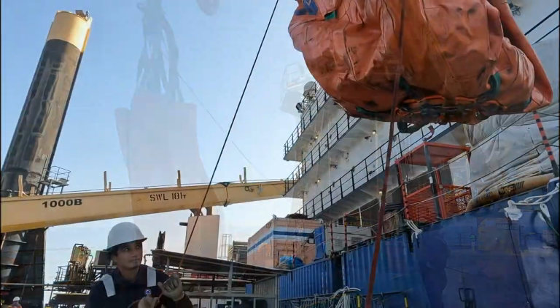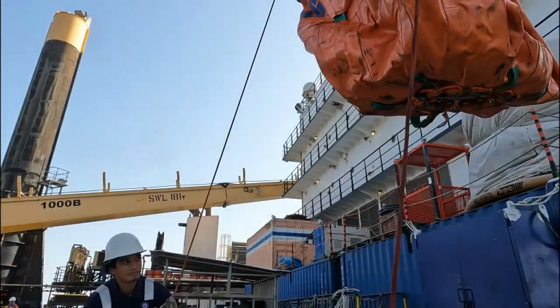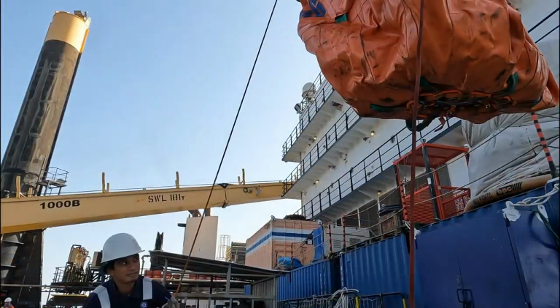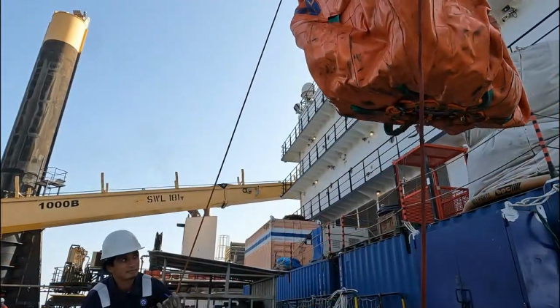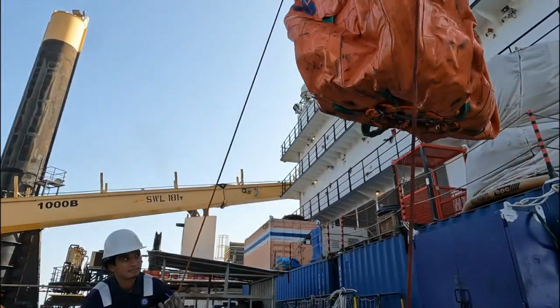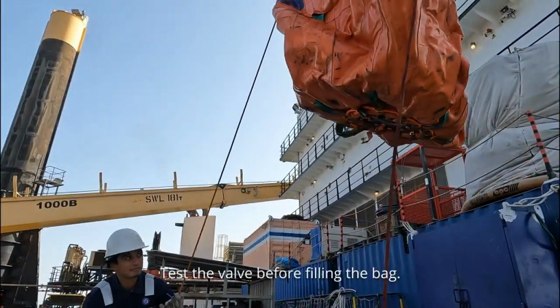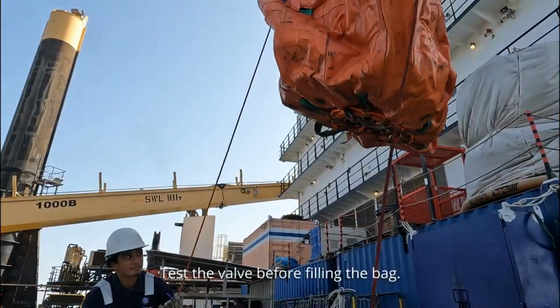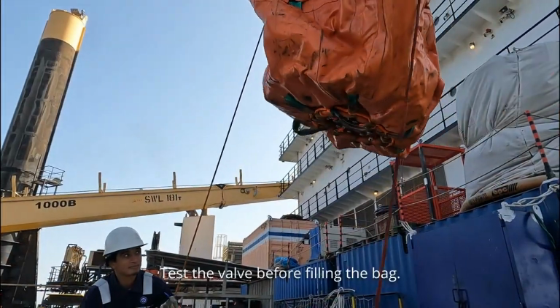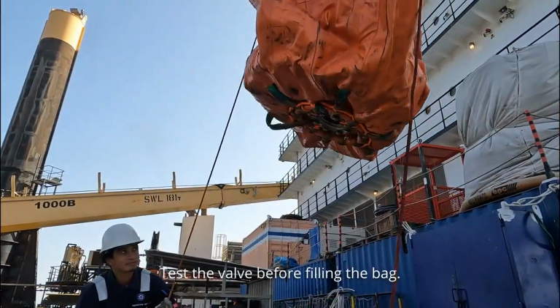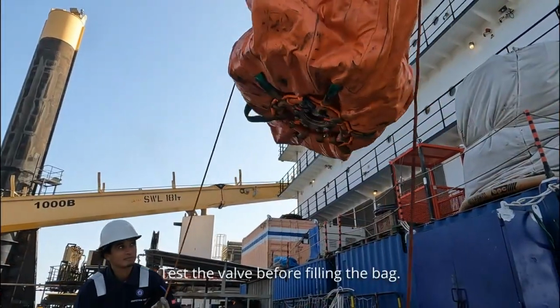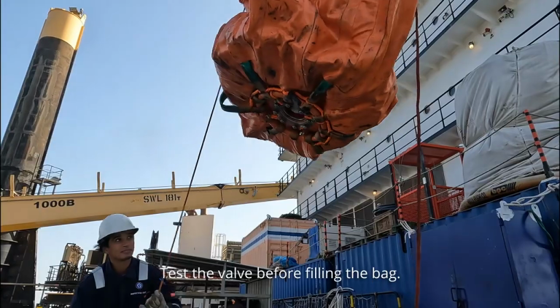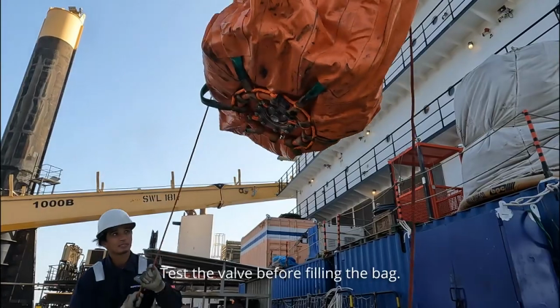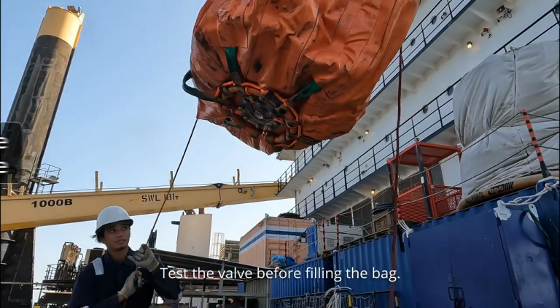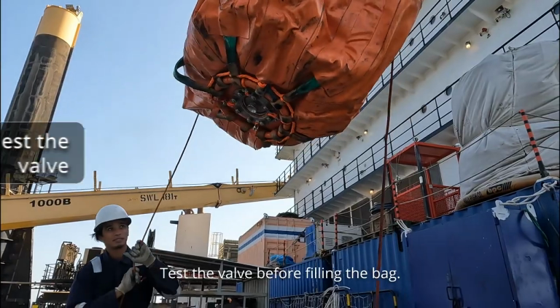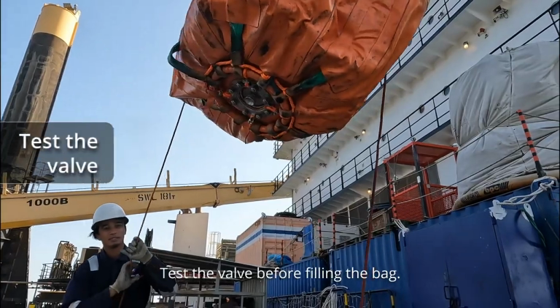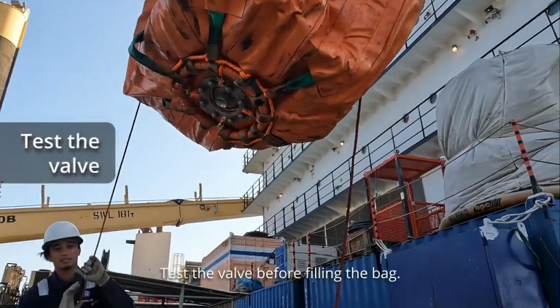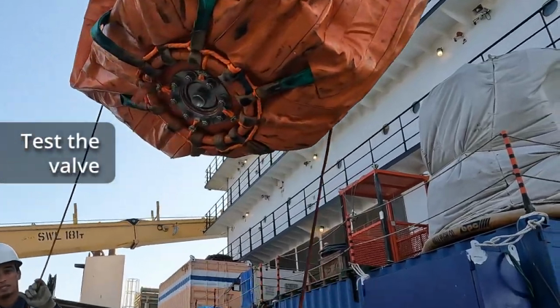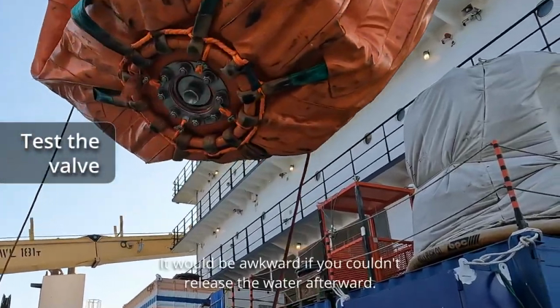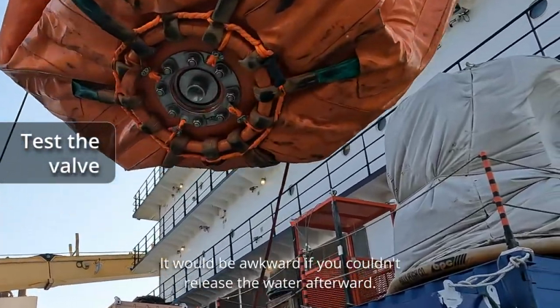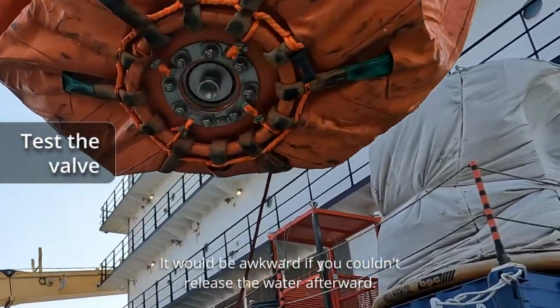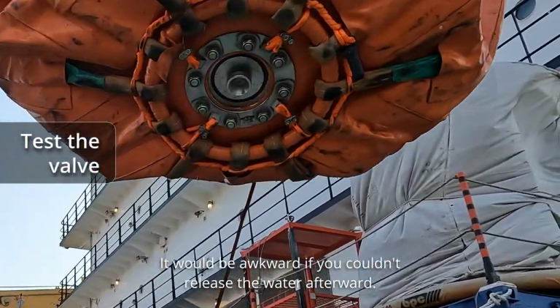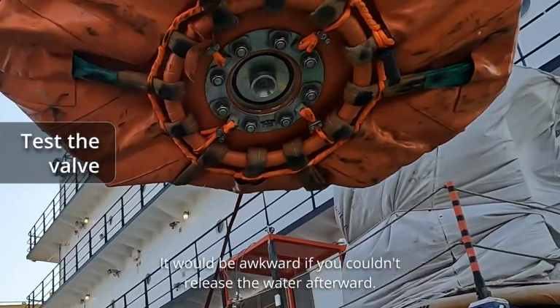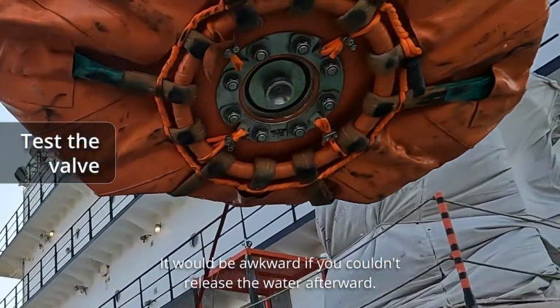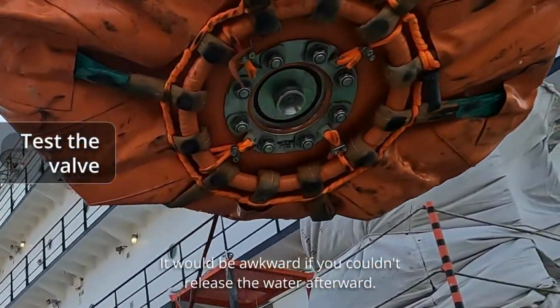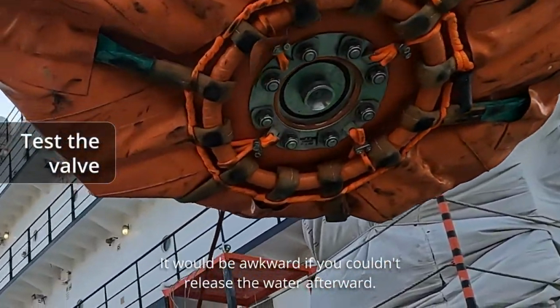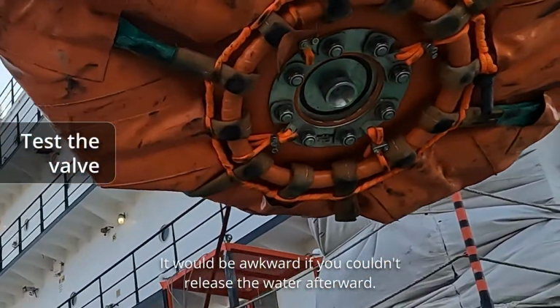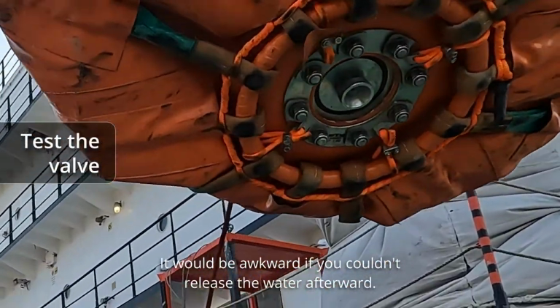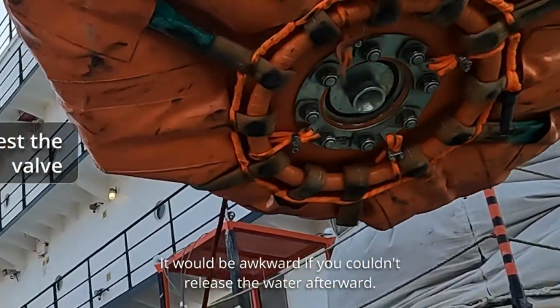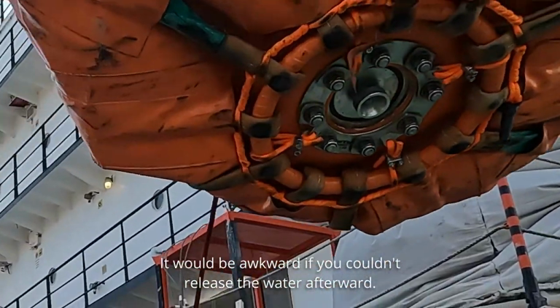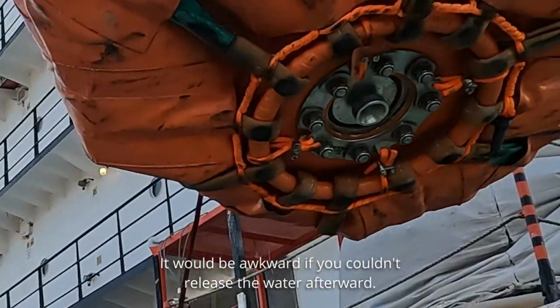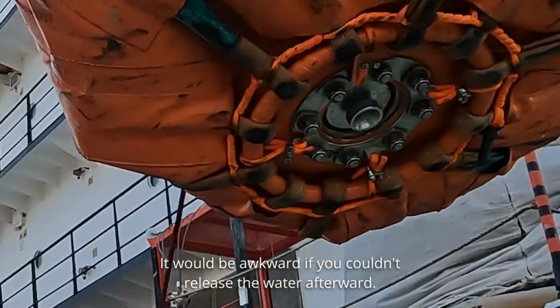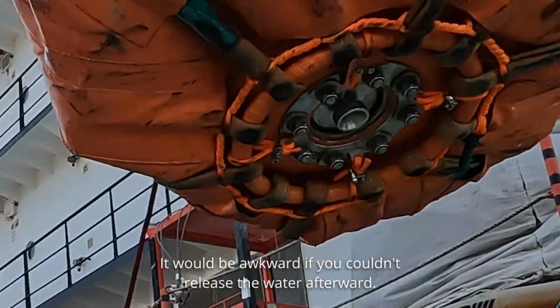You better test the valve before filling the bag. It would be awkward if you couldn't release the water afterward.